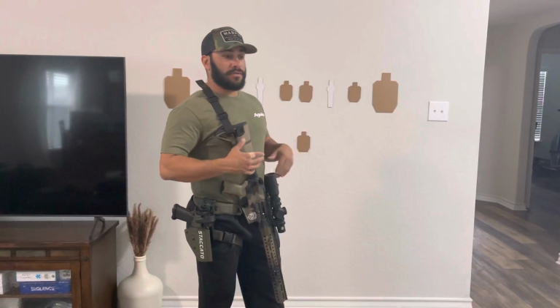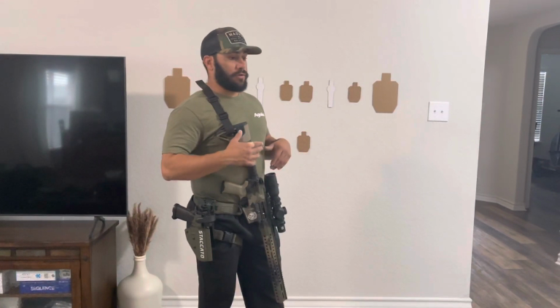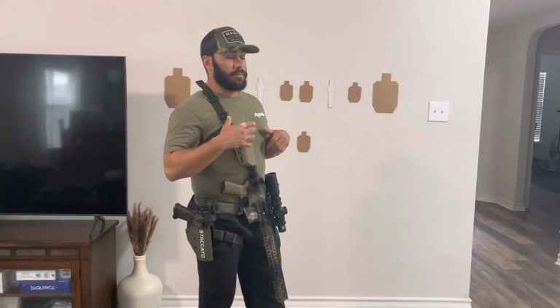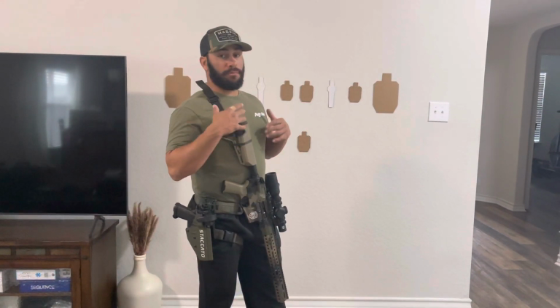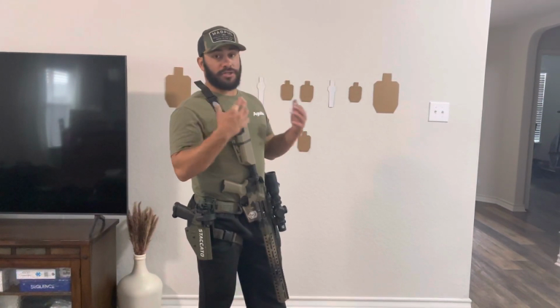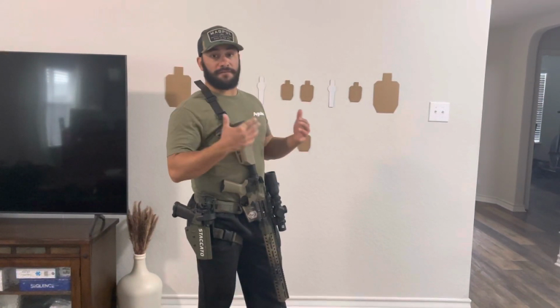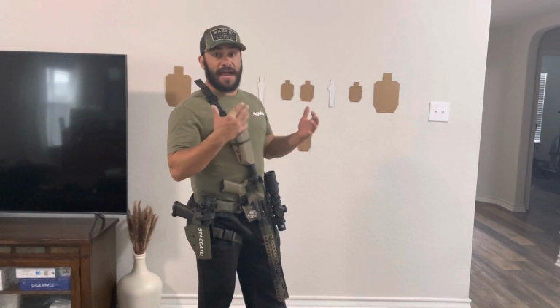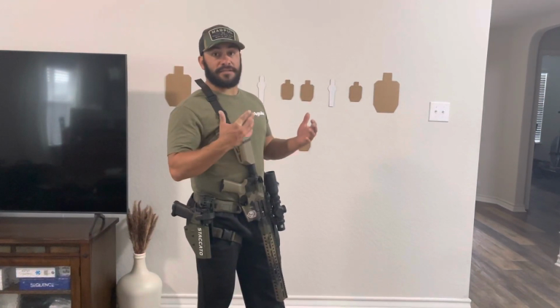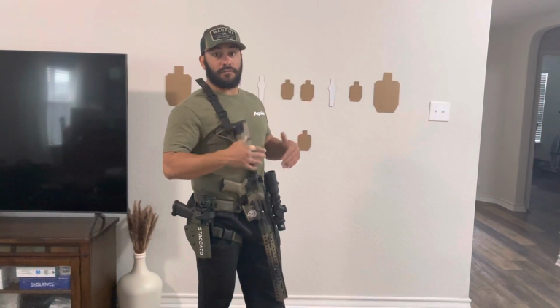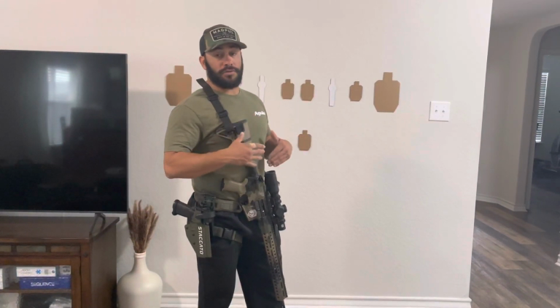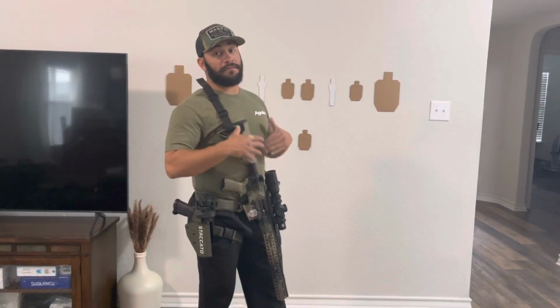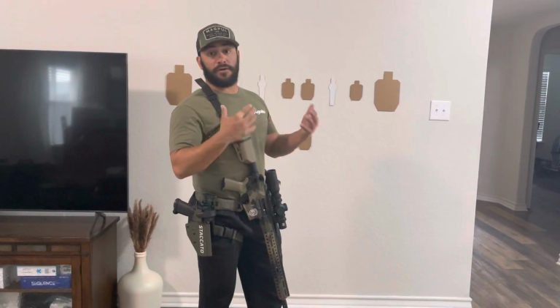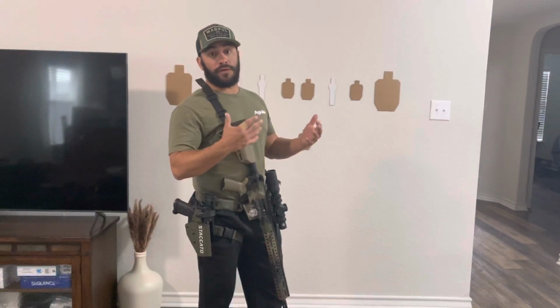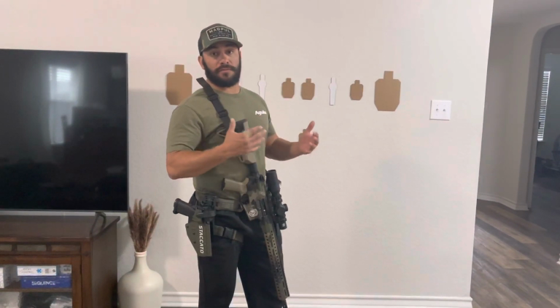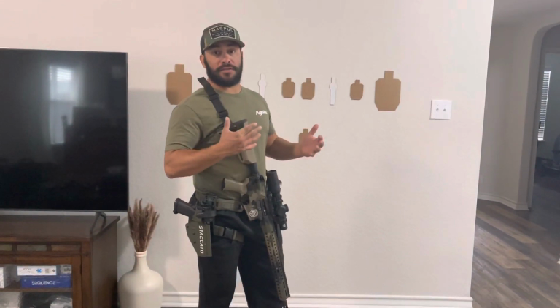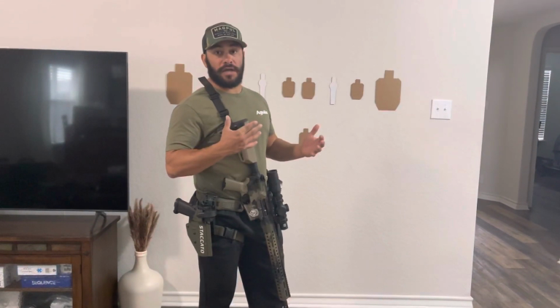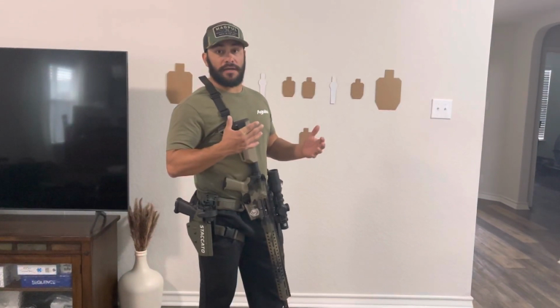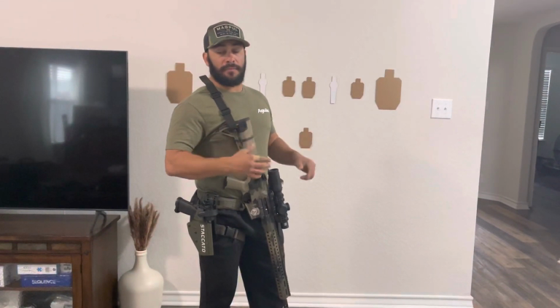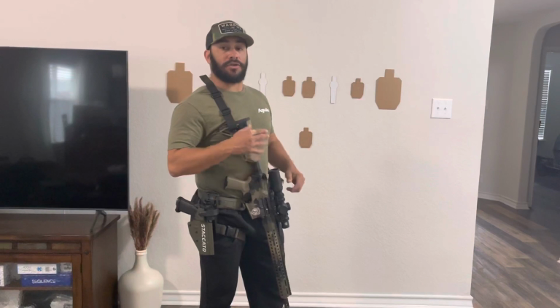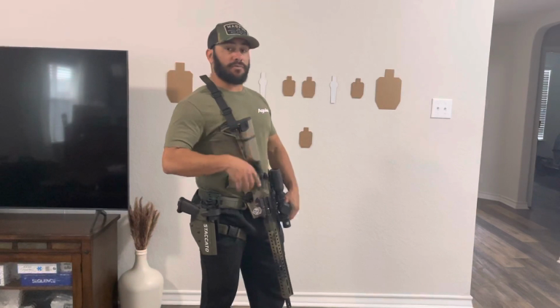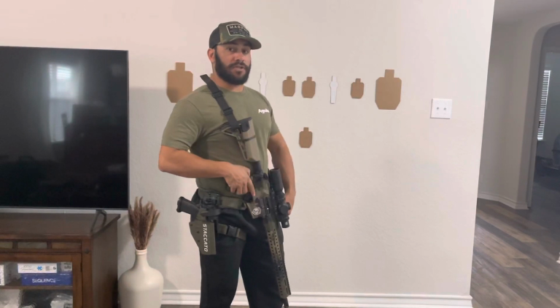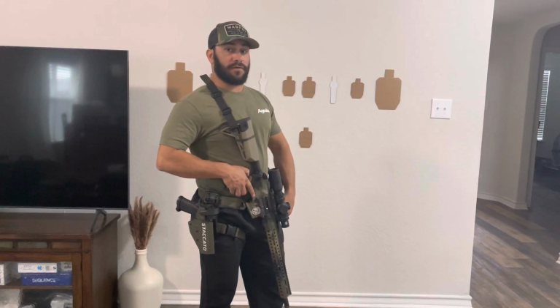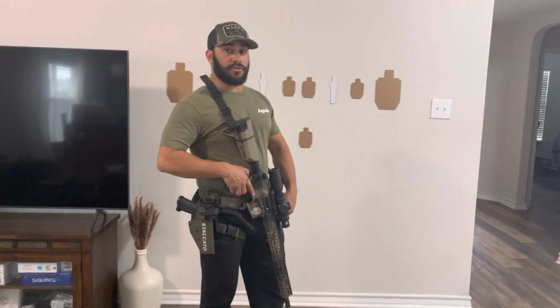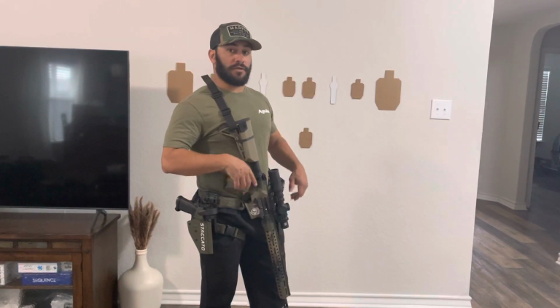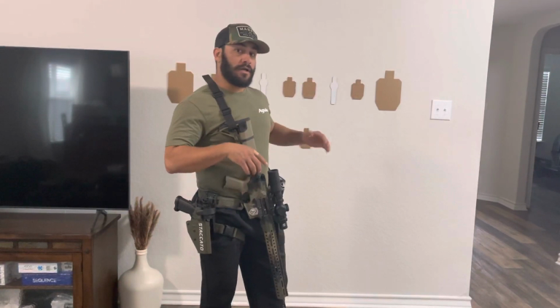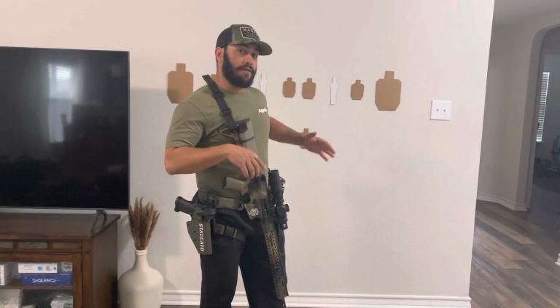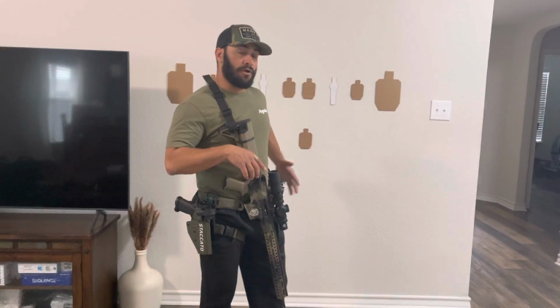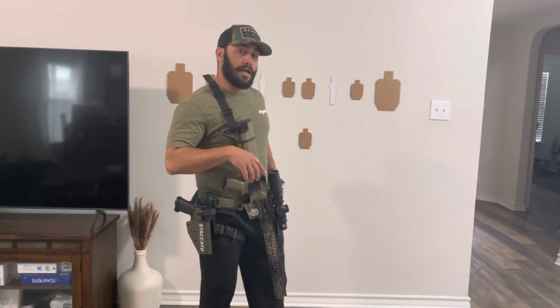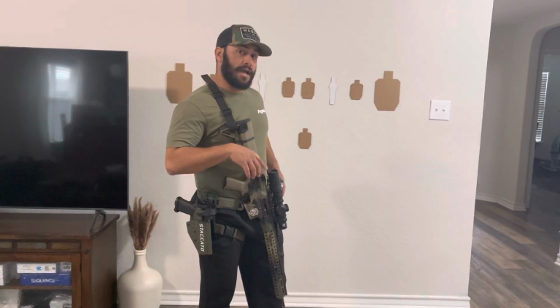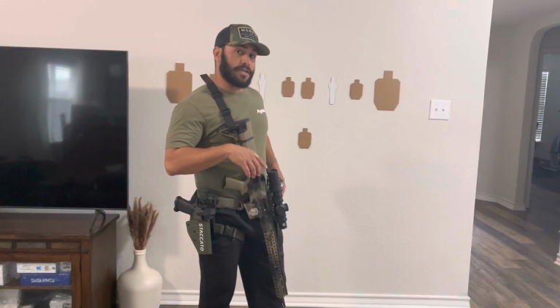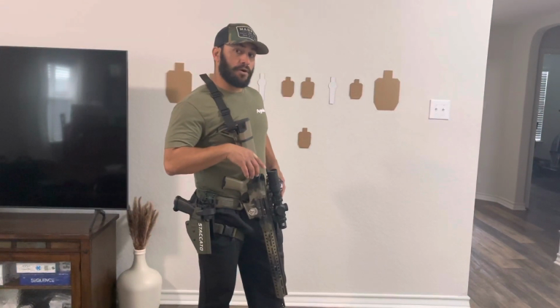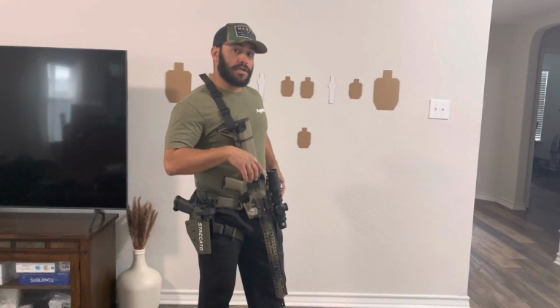So you're going to be pushing it fast, which you may fail your reloads, but that's okay. I want you to push yourself on this drill. I have a one and a half second par time.